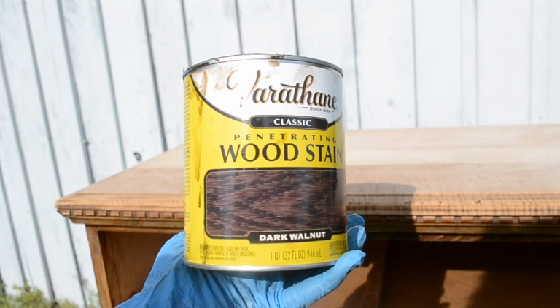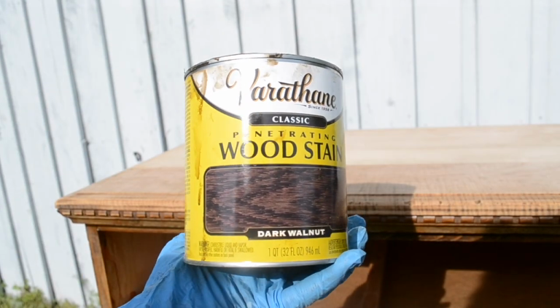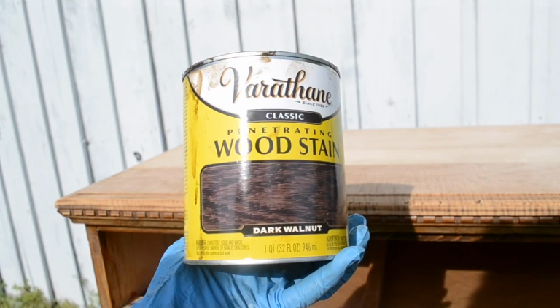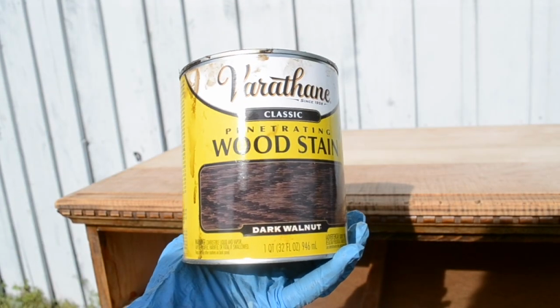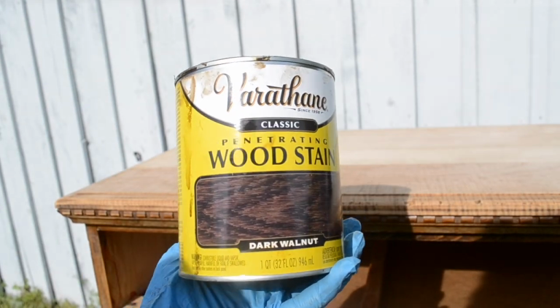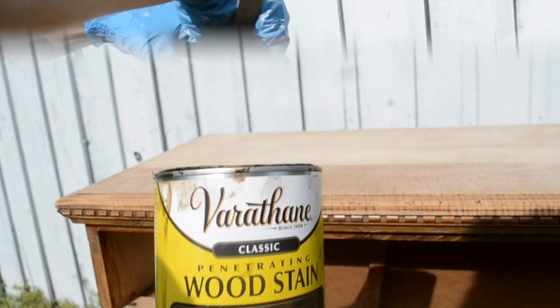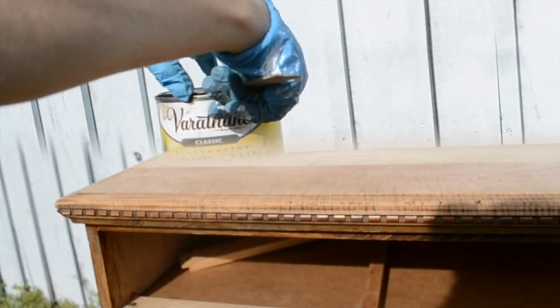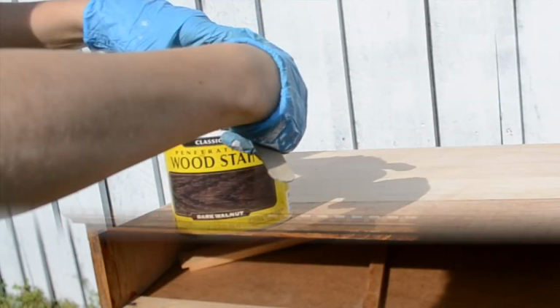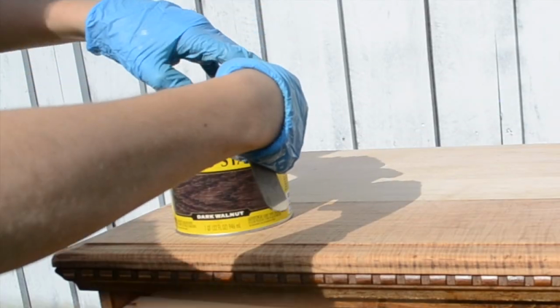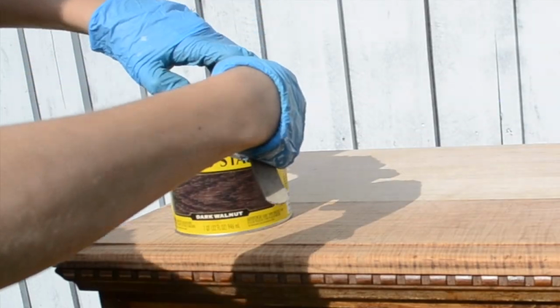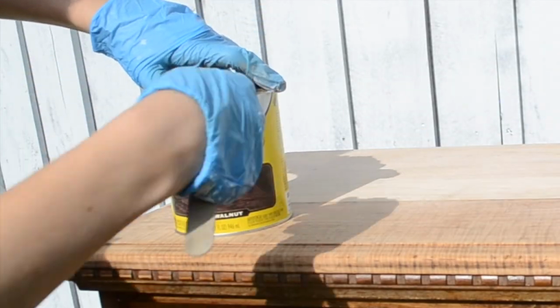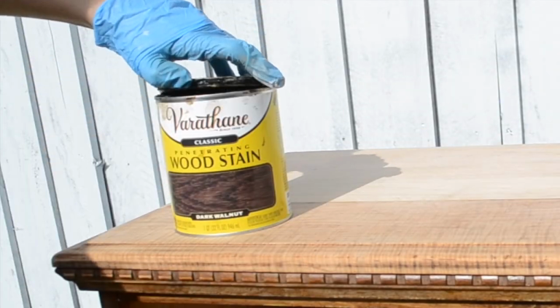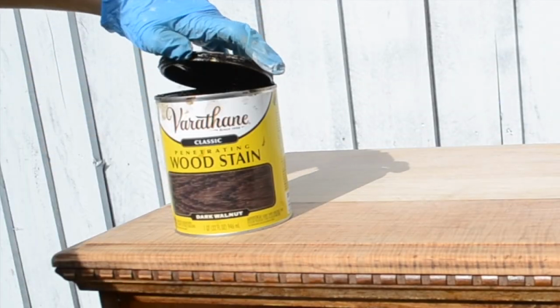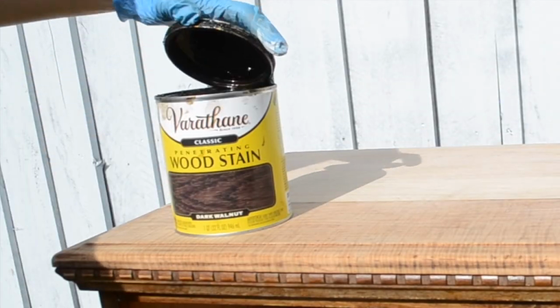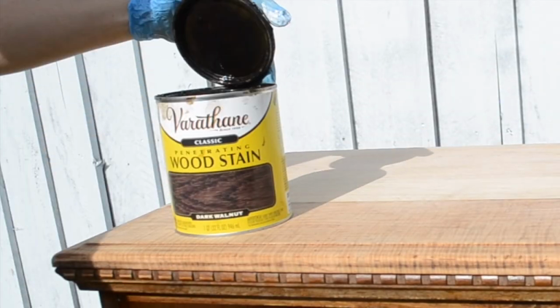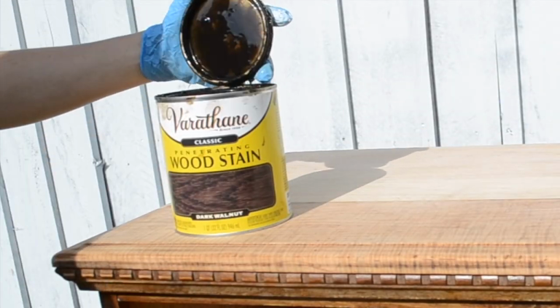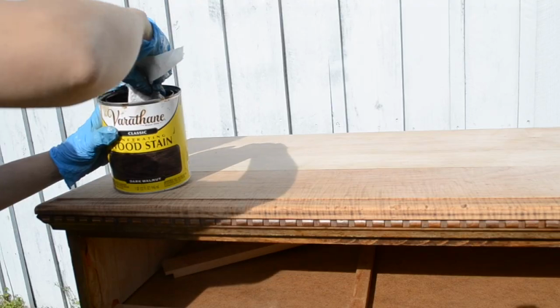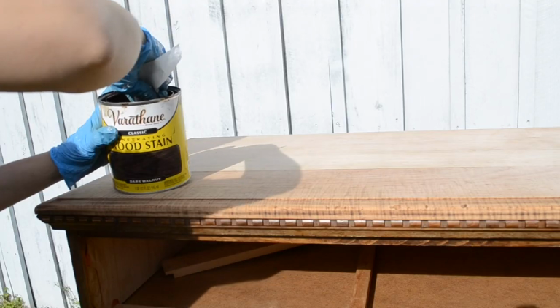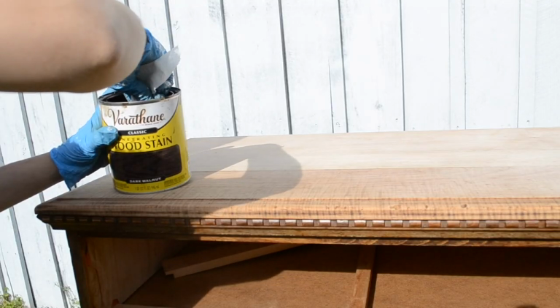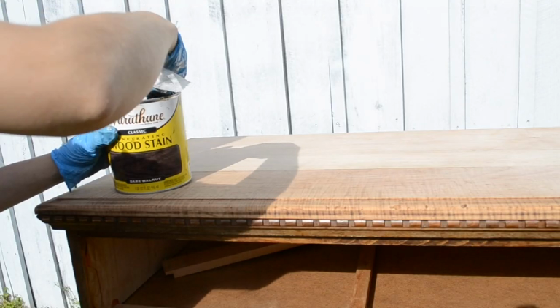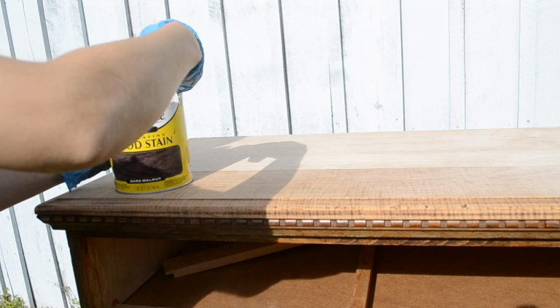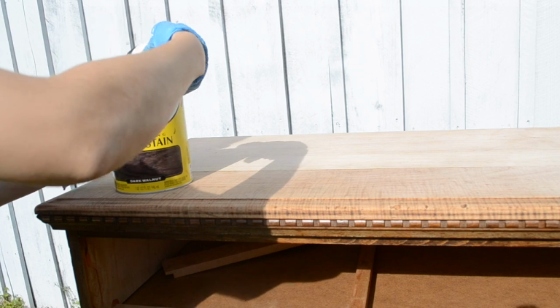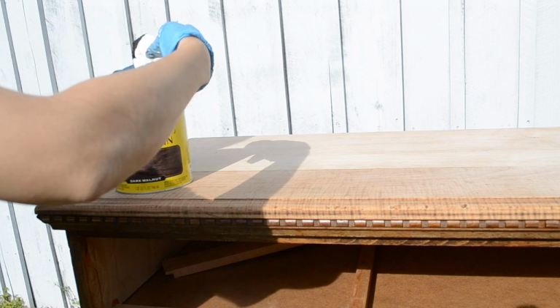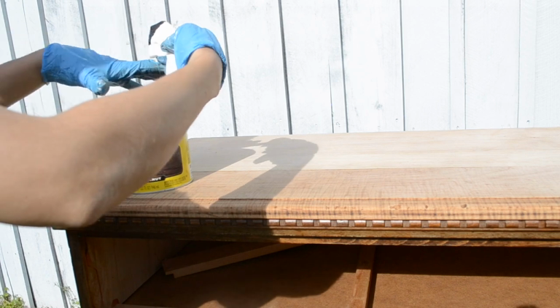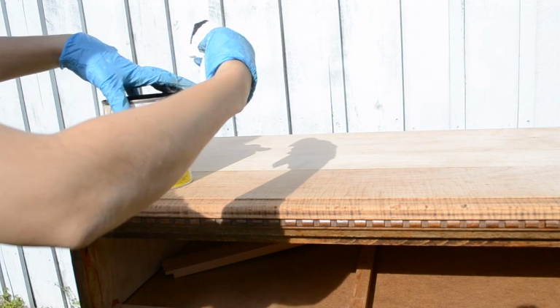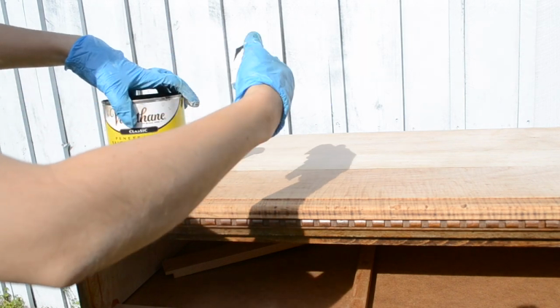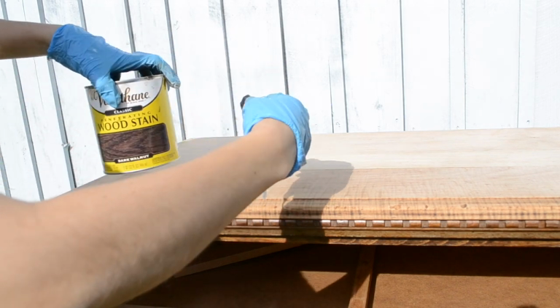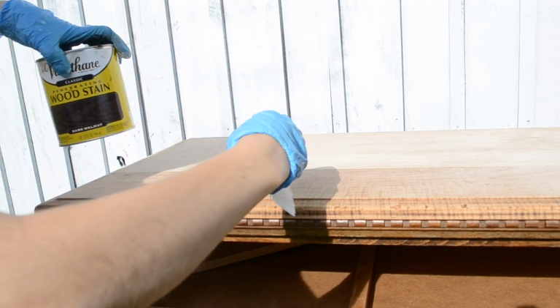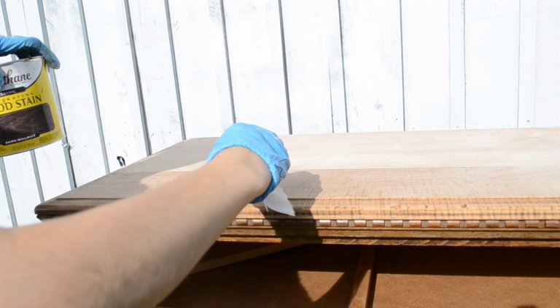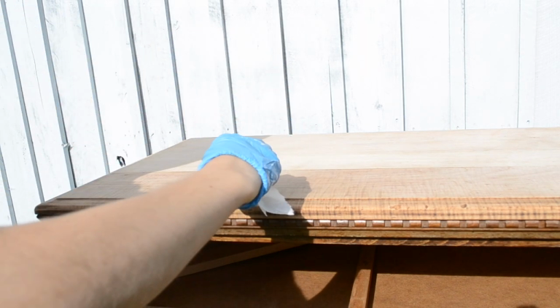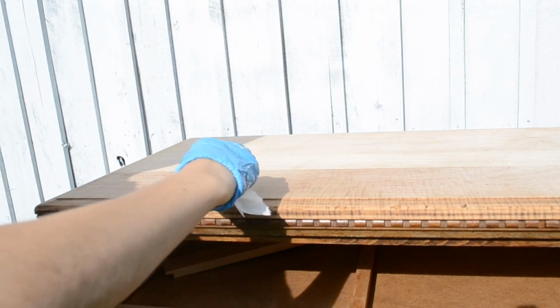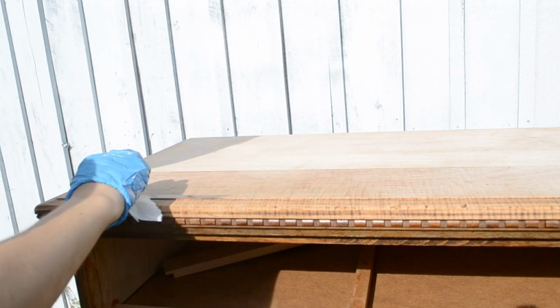I'm going to be staining this dresser top using a dark walnut stain and I applied two coats of the stain to the dresser top.